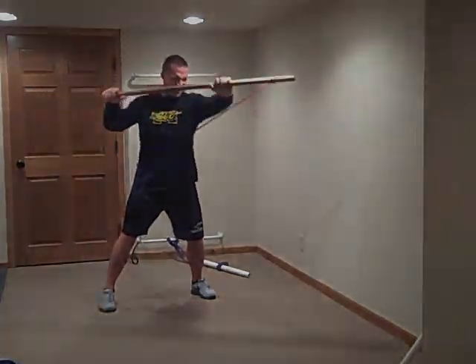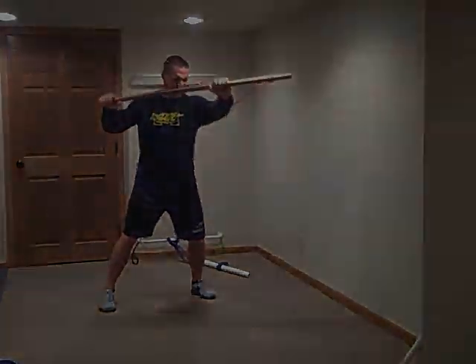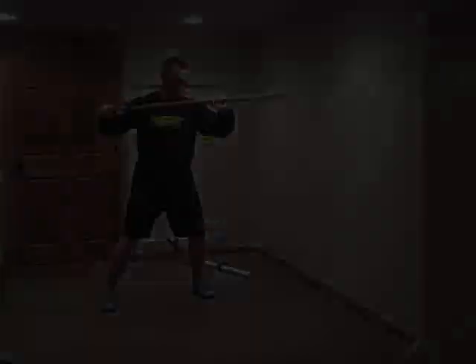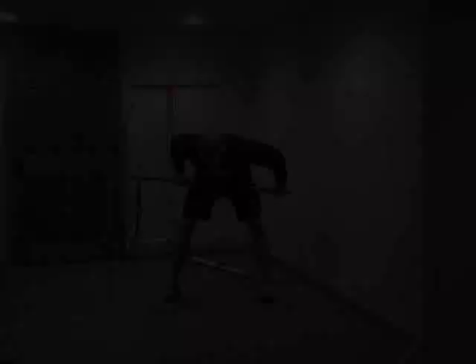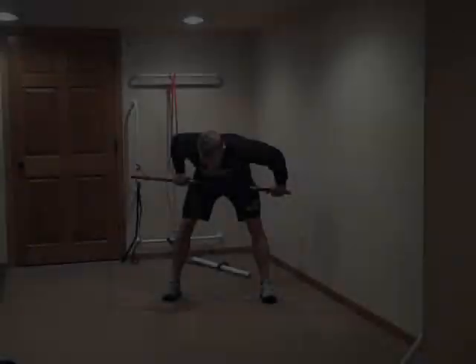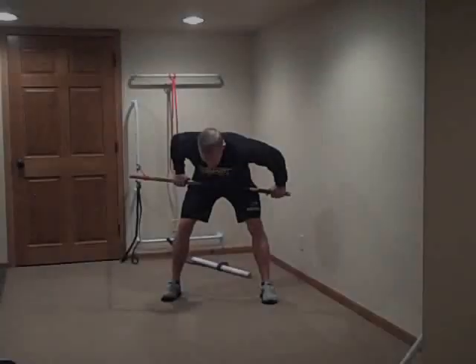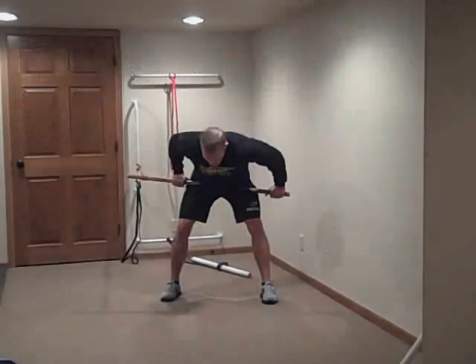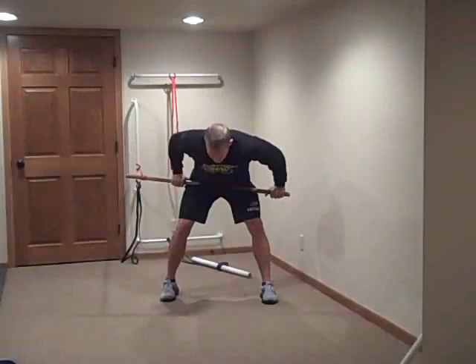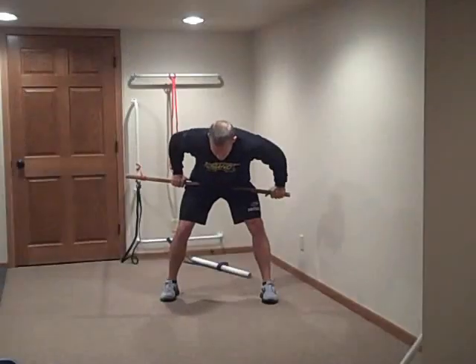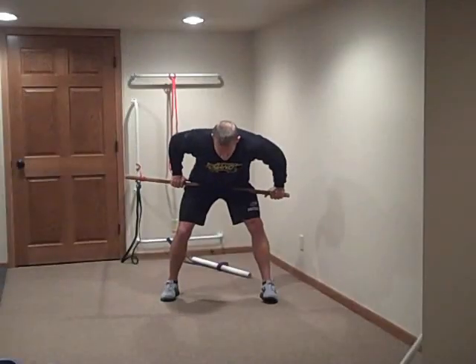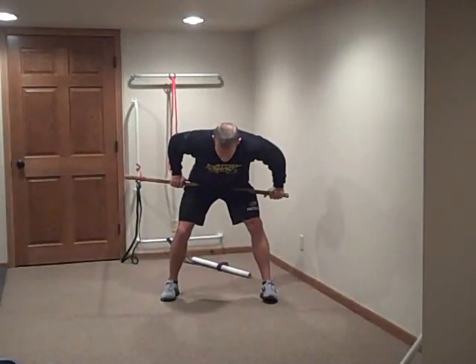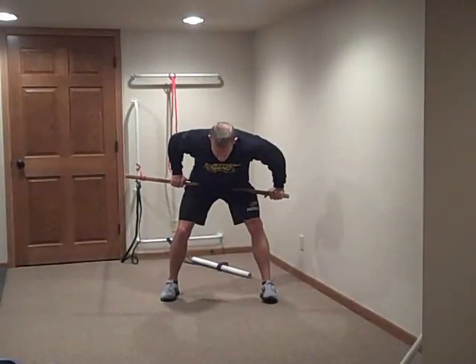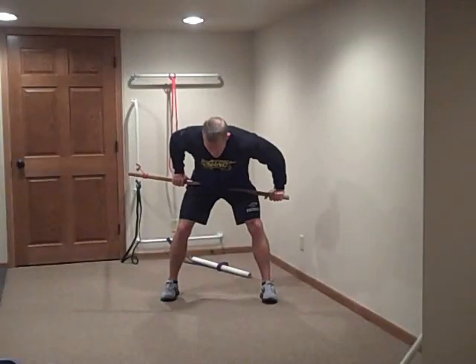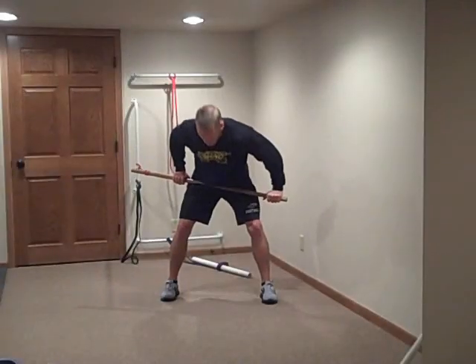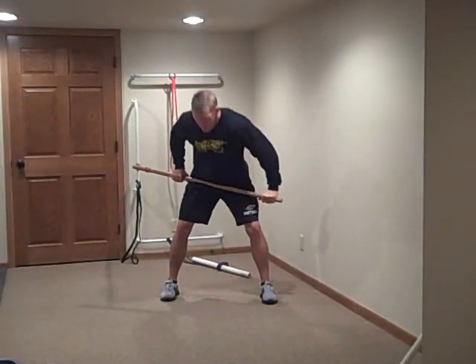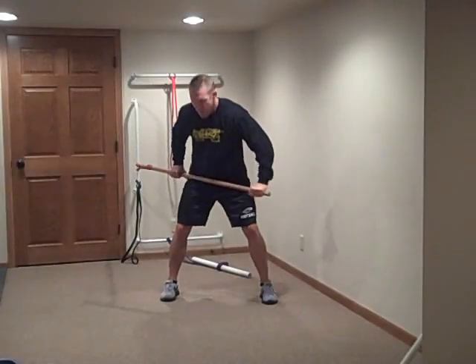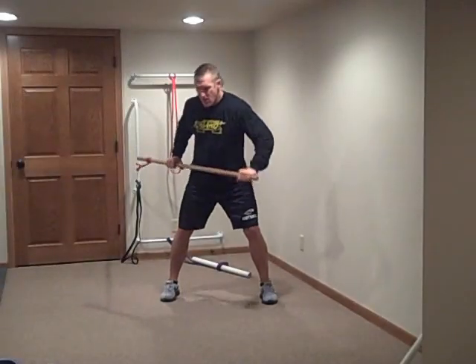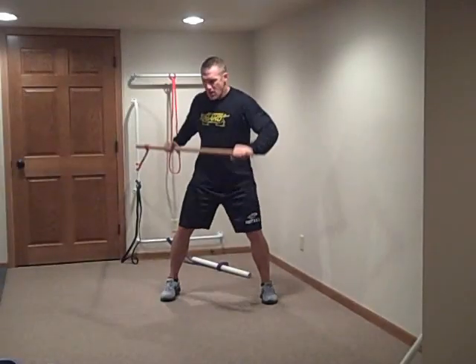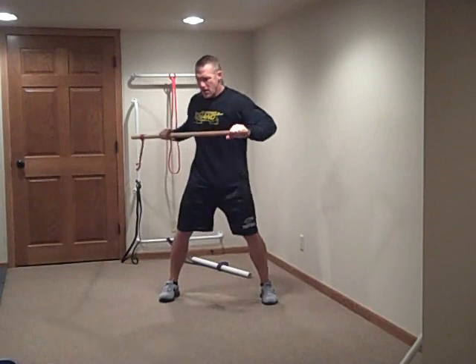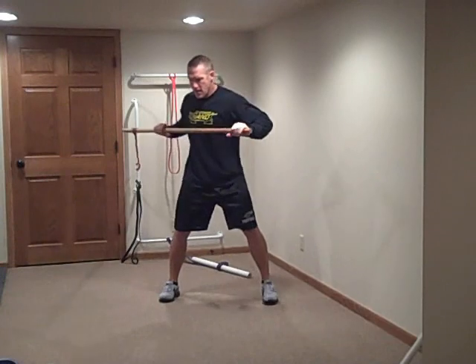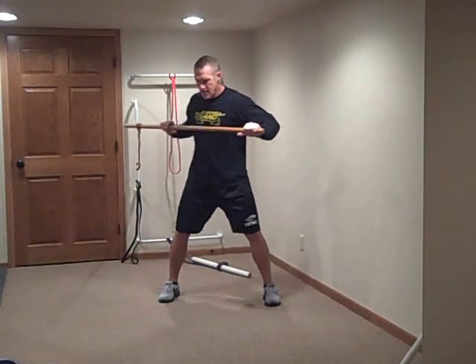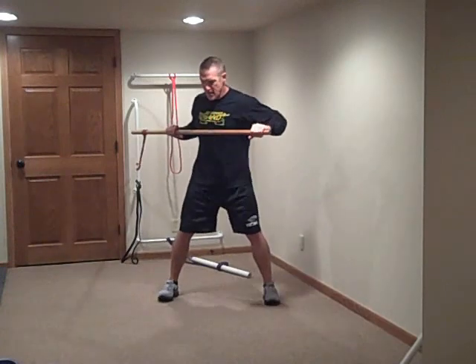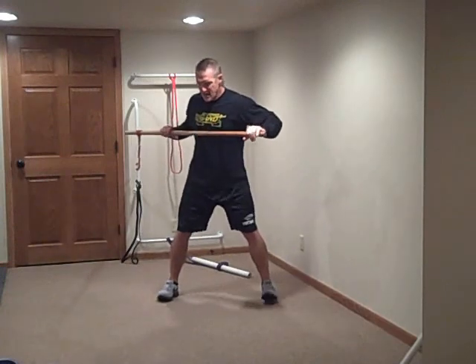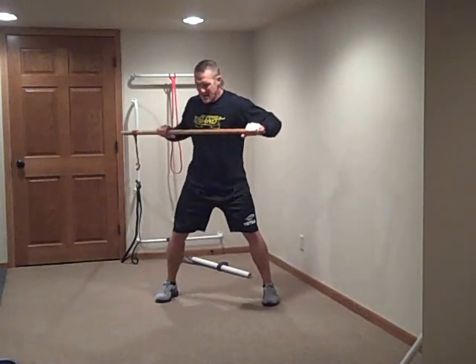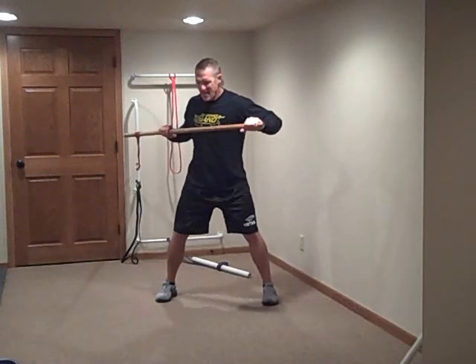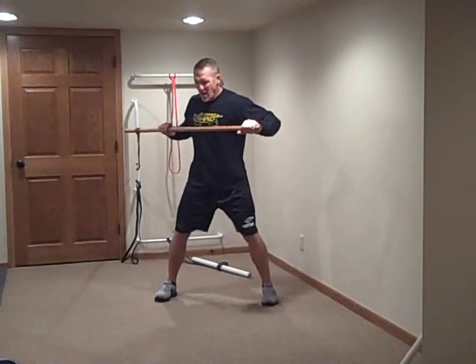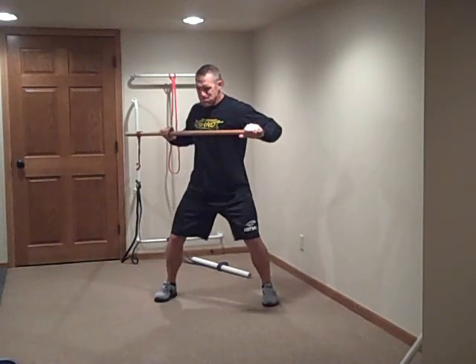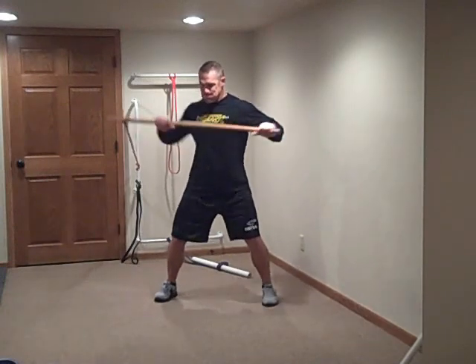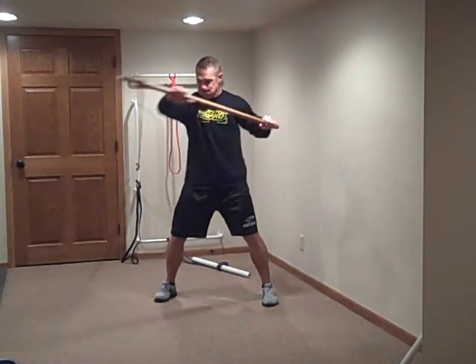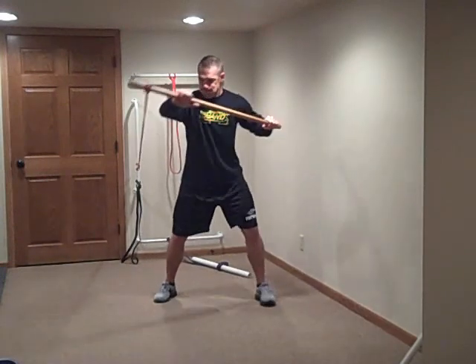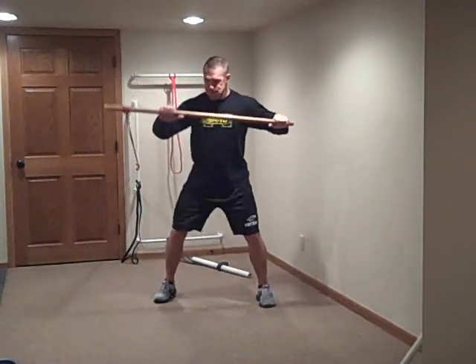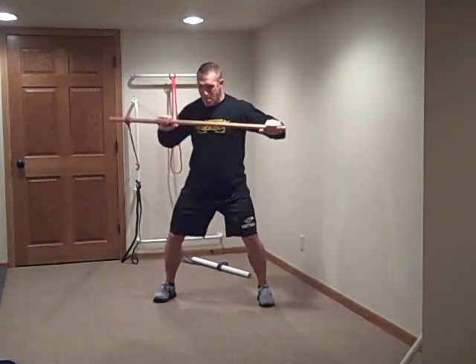Begin exercise number 2 in 5, 4, 3, 2, 1, go!